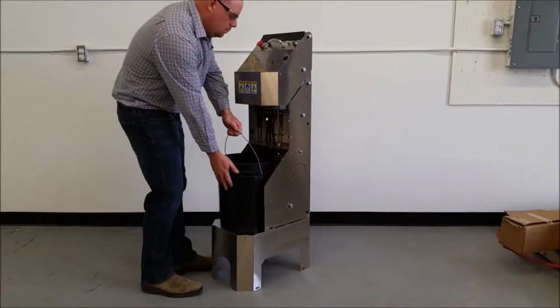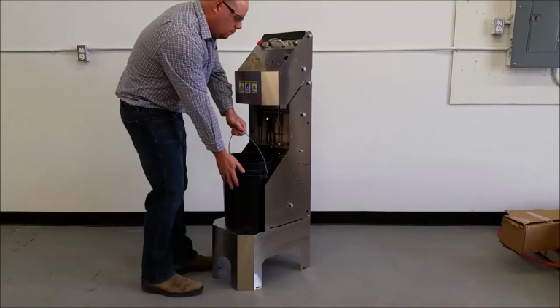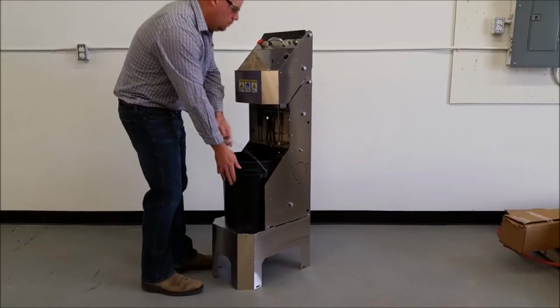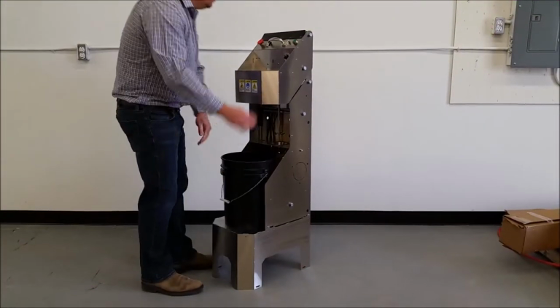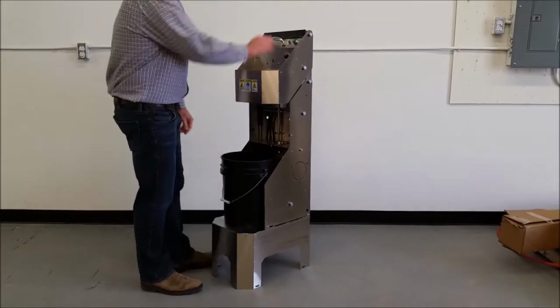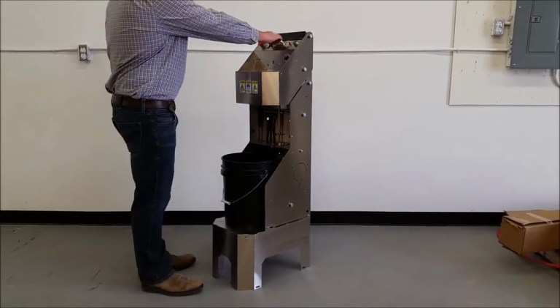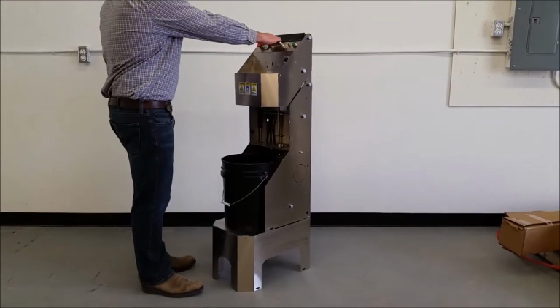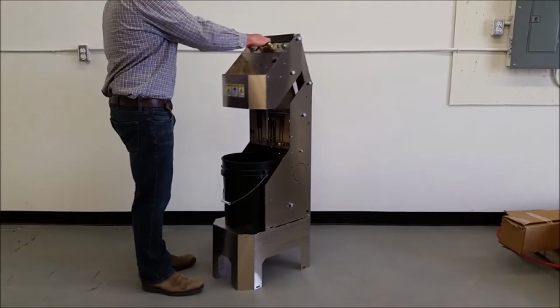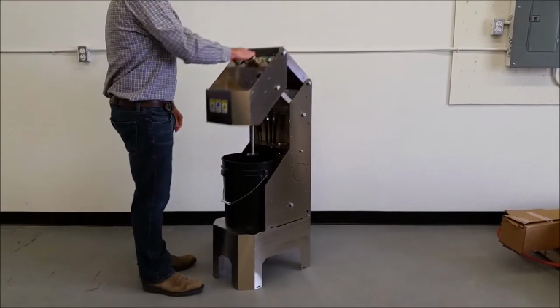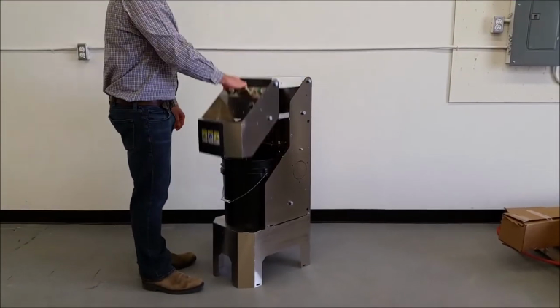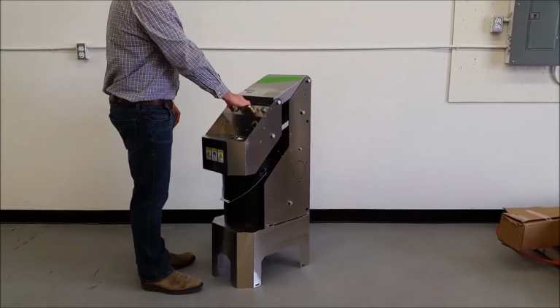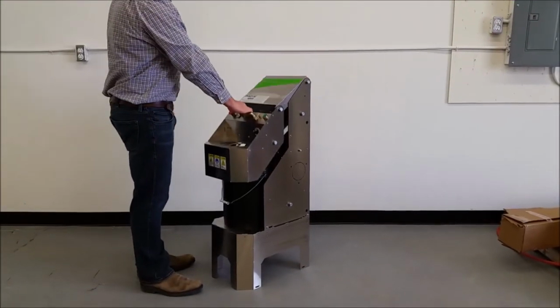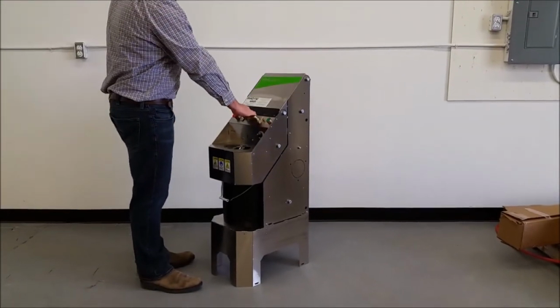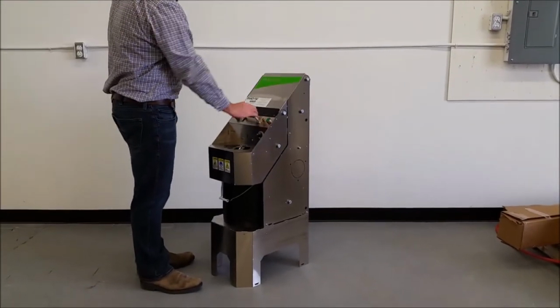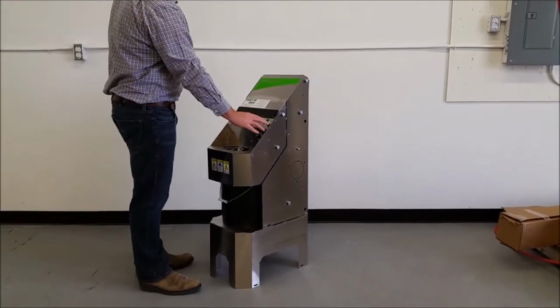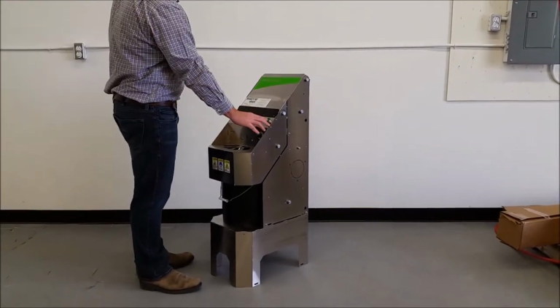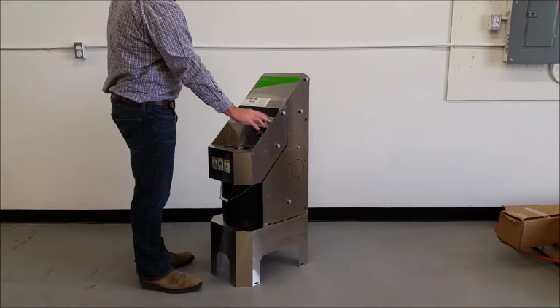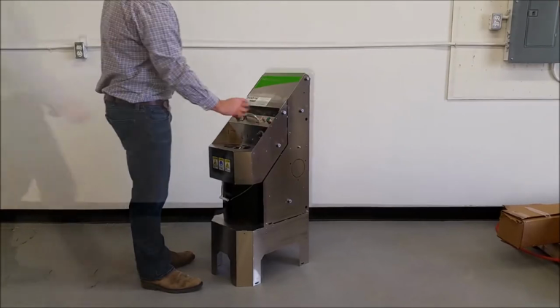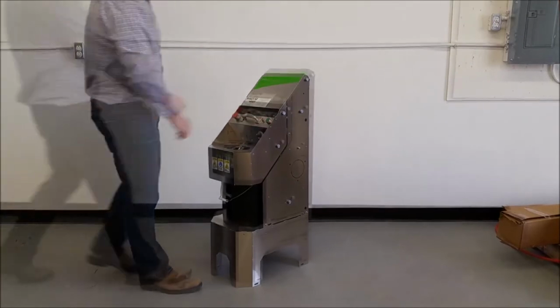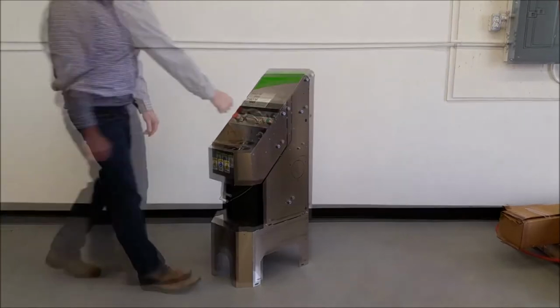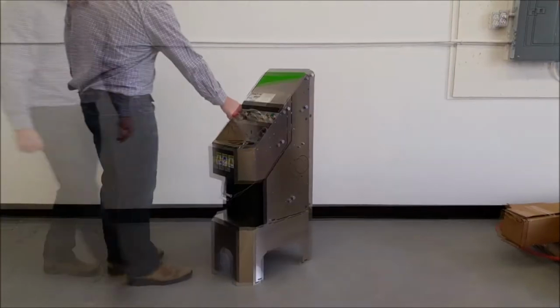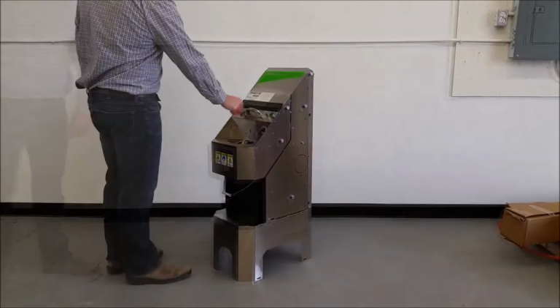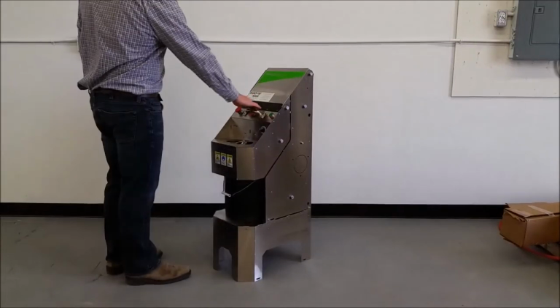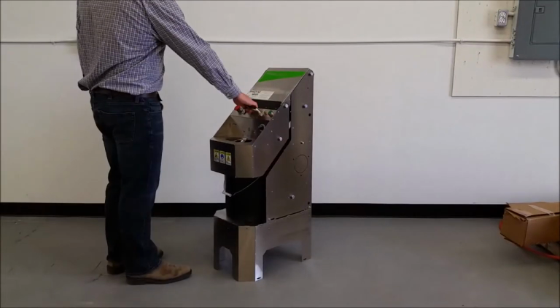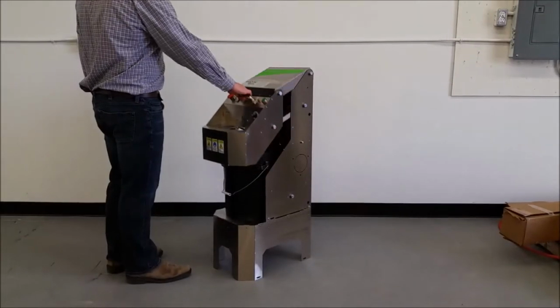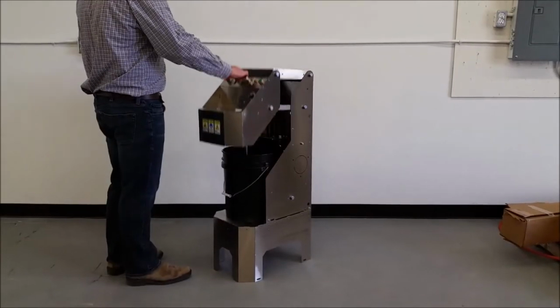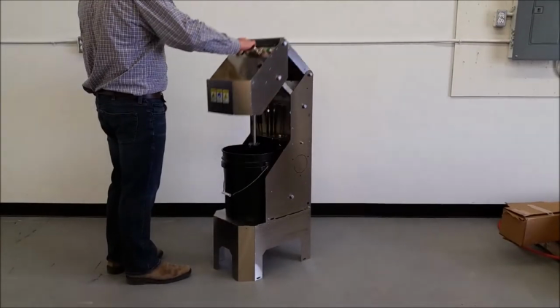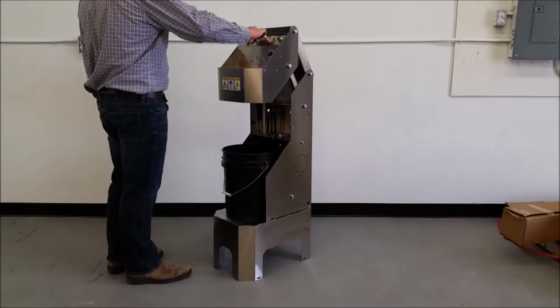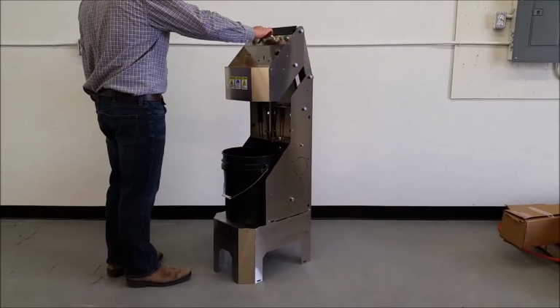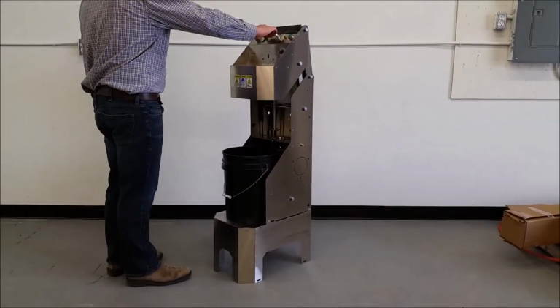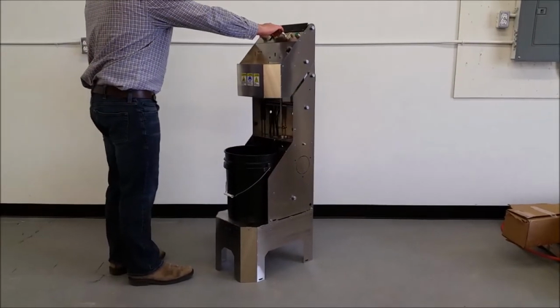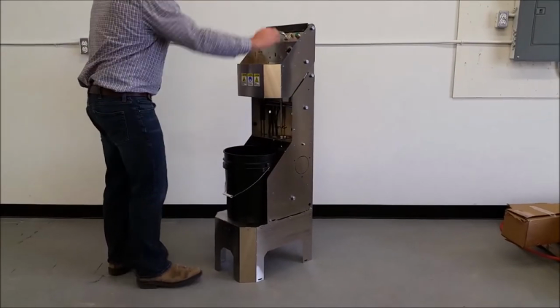The operator can quickly and easily load any standard pail from 3.5 gallons to 6 gallons without any setup changes or adjustments.